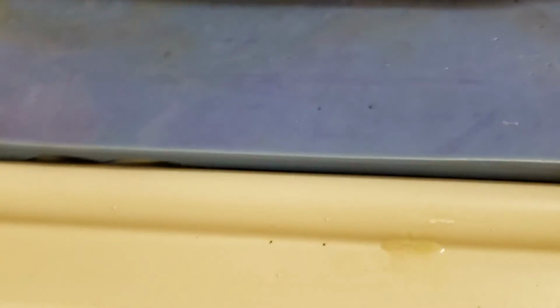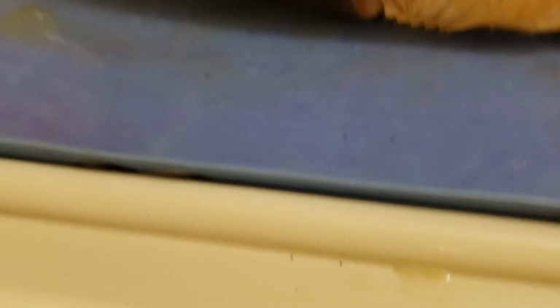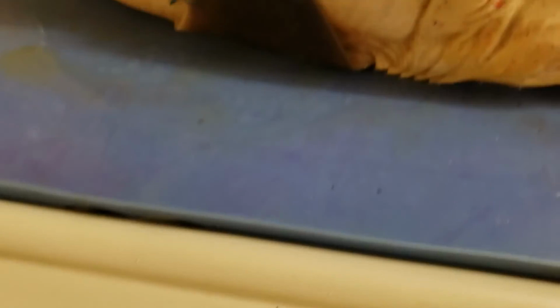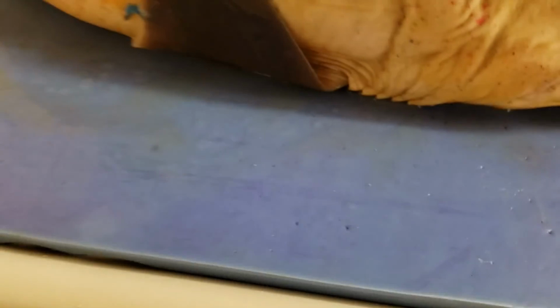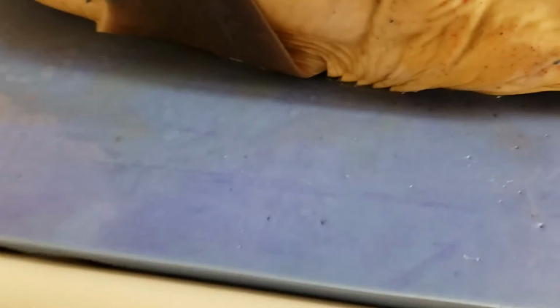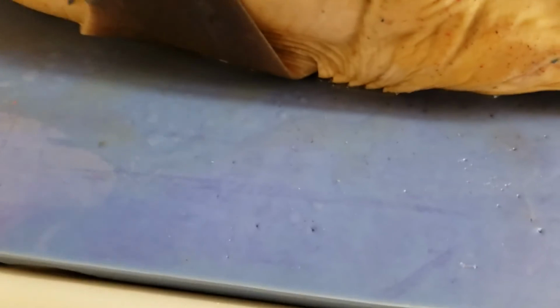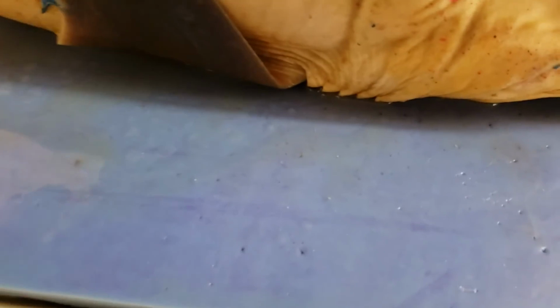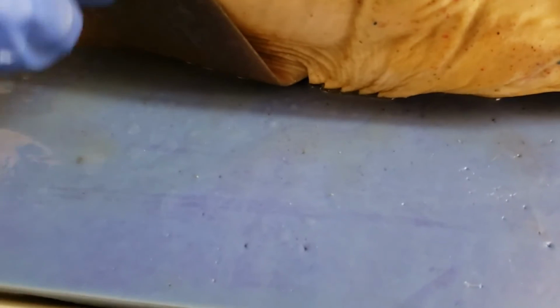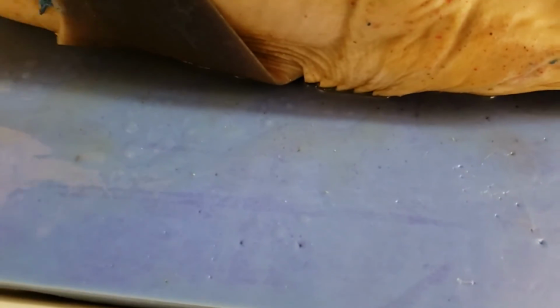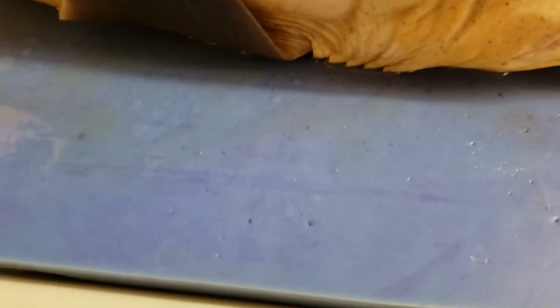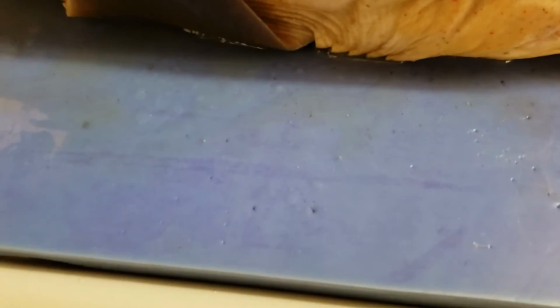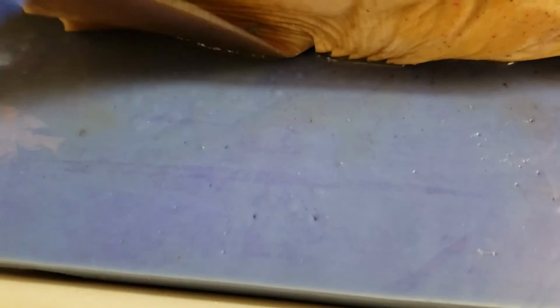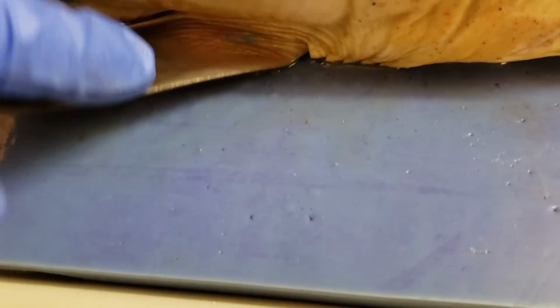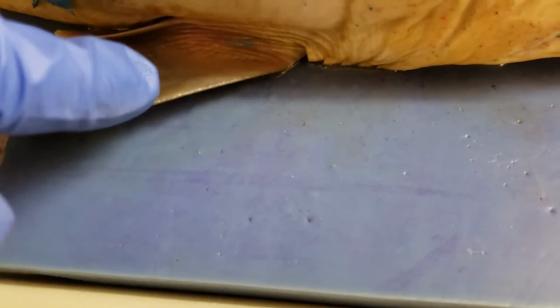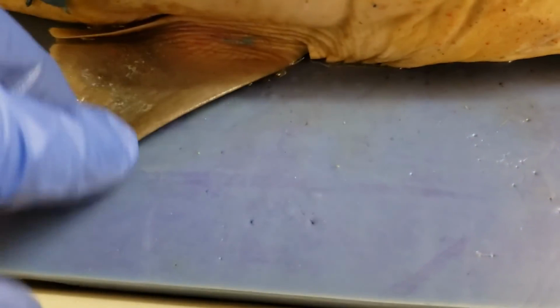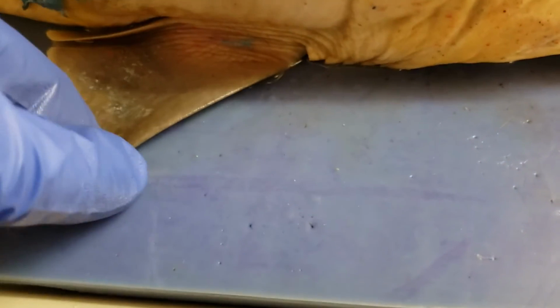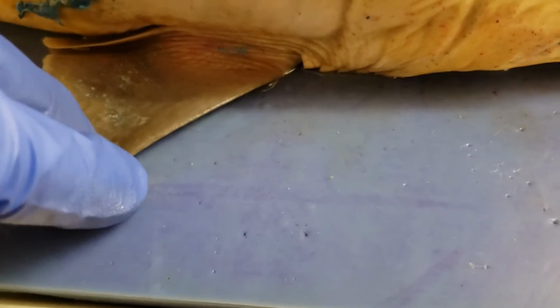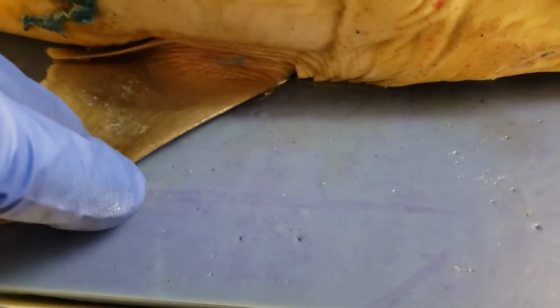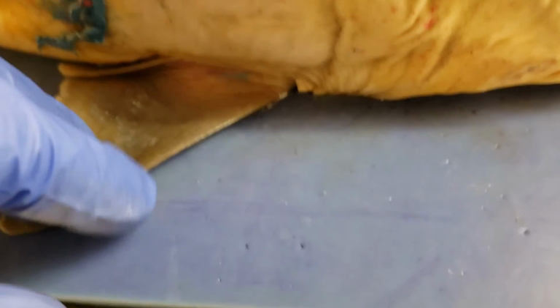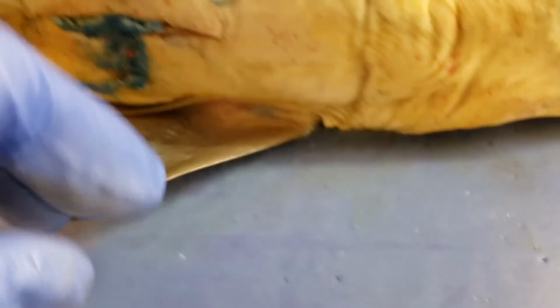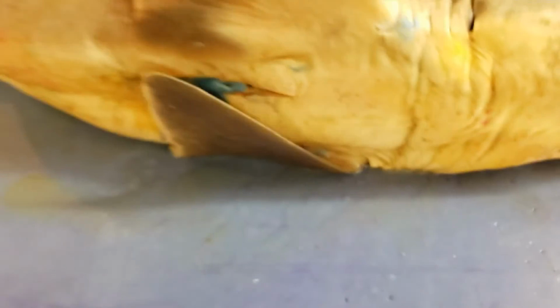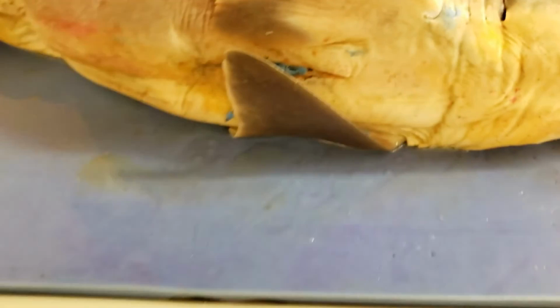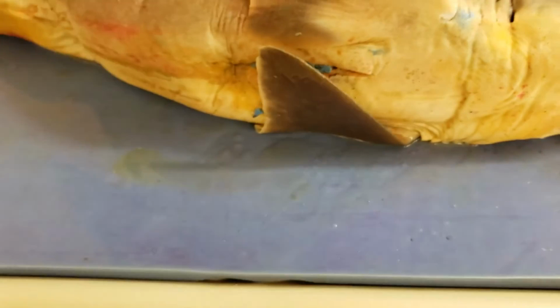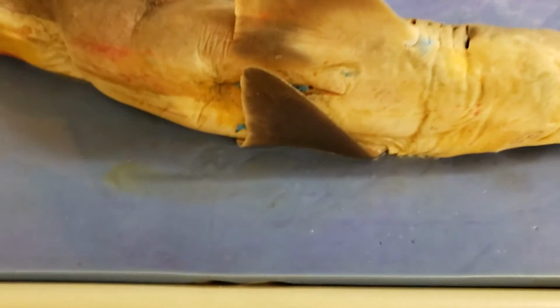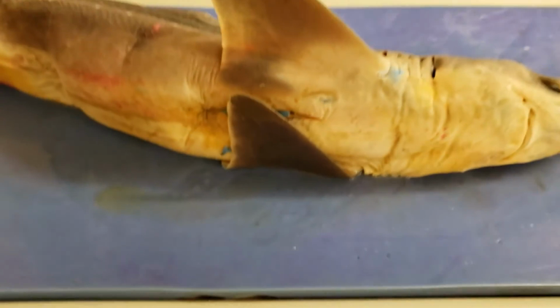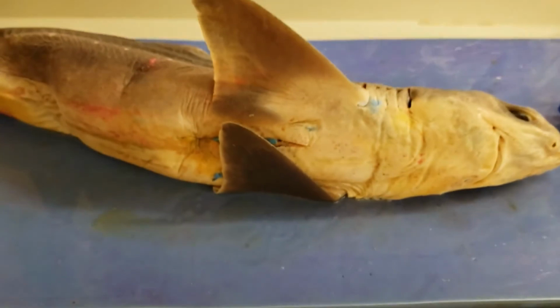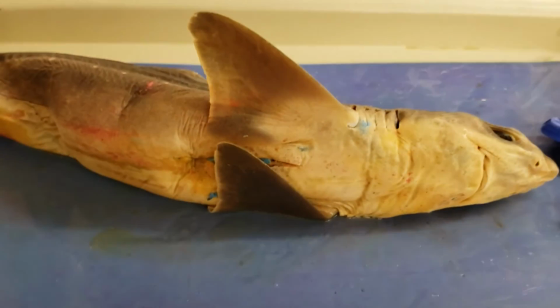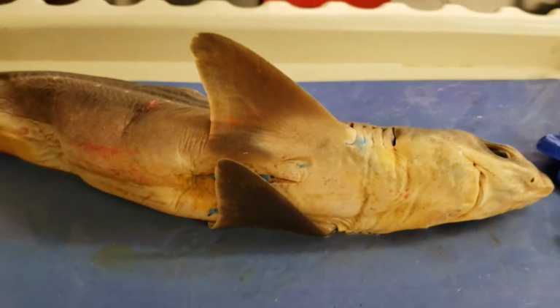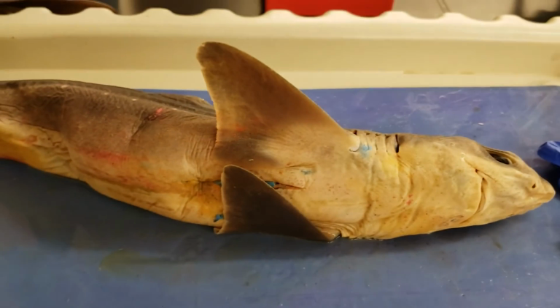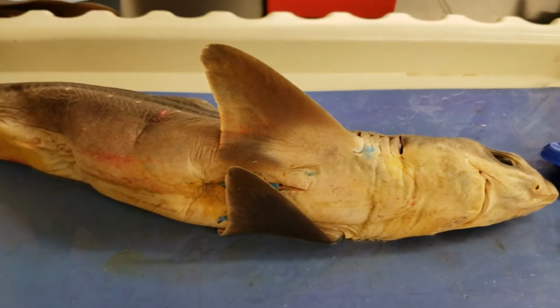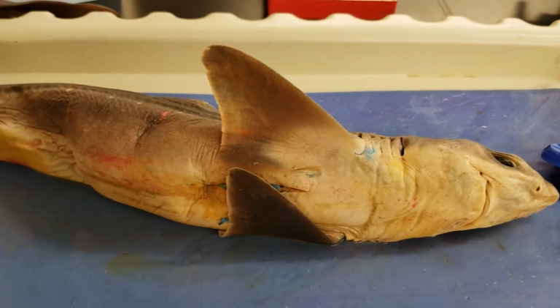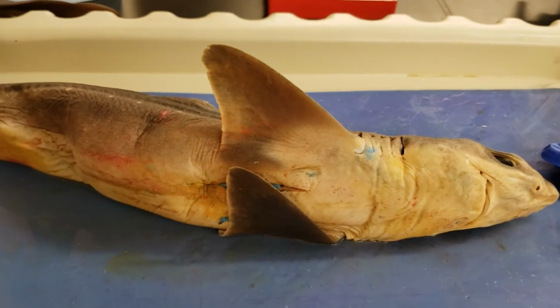Ampulla just keeps coming up, right? That's it for the external anatomy. Internal anatomy coming up next.